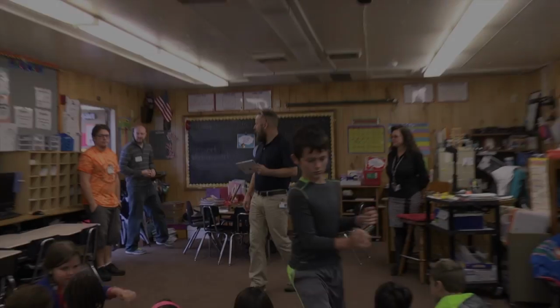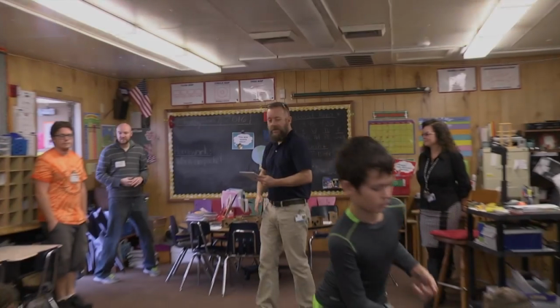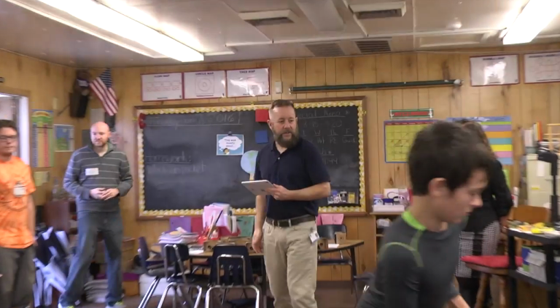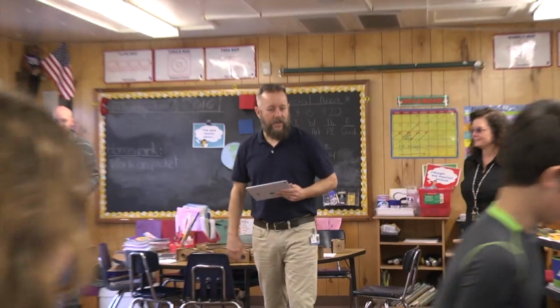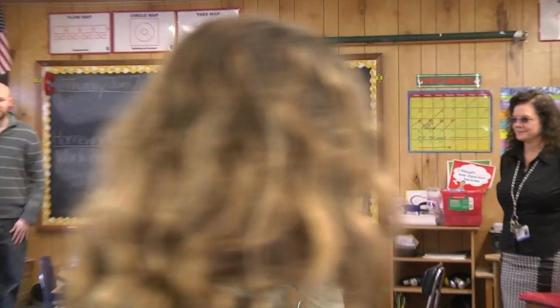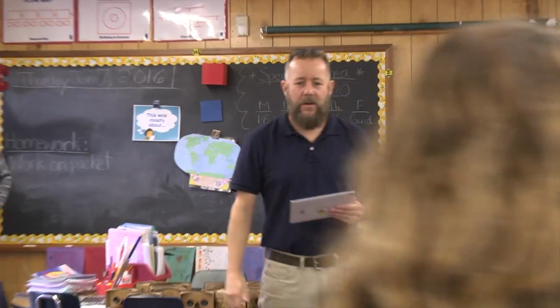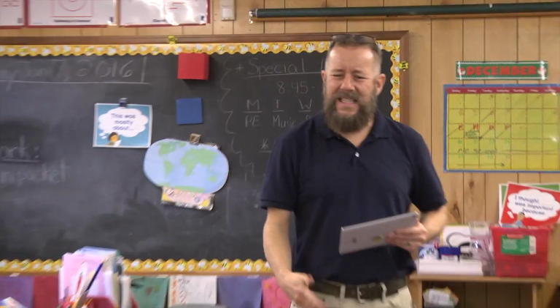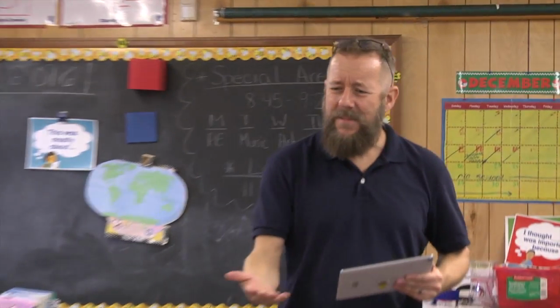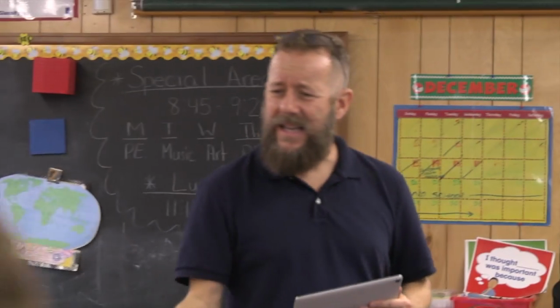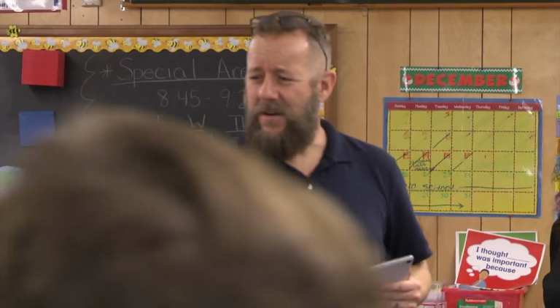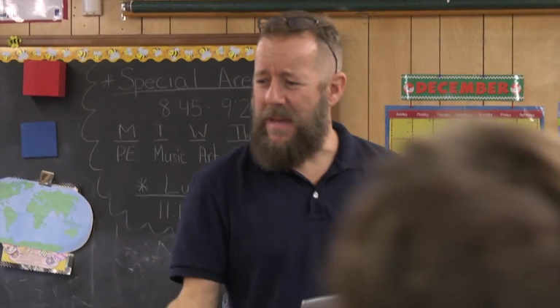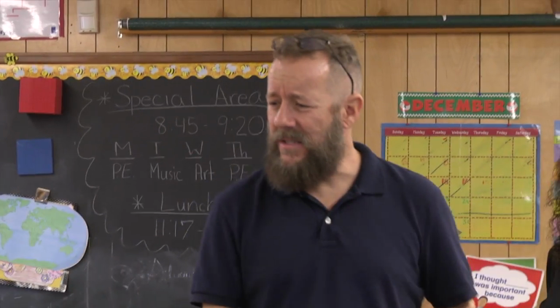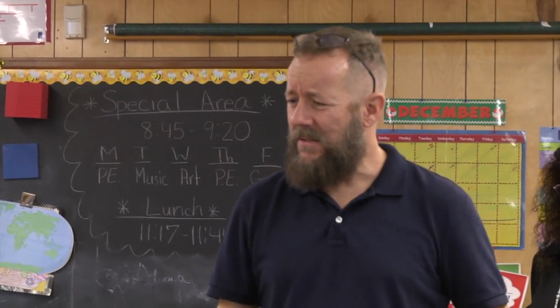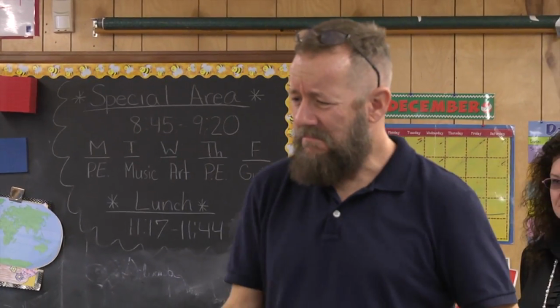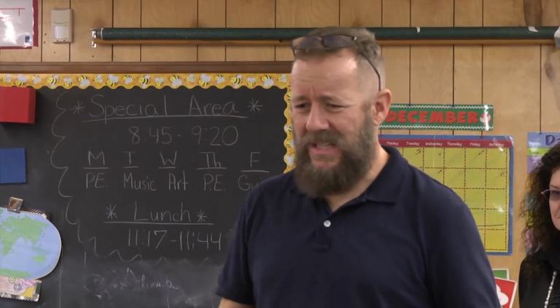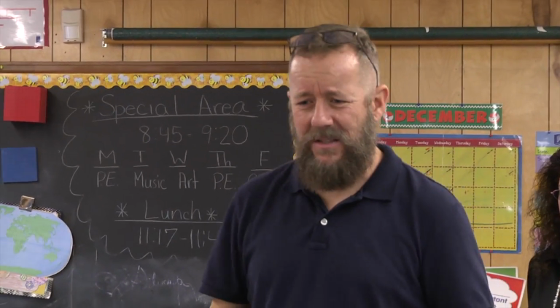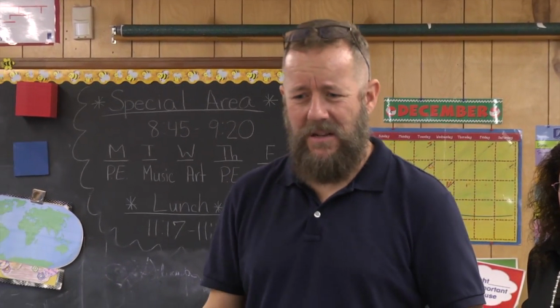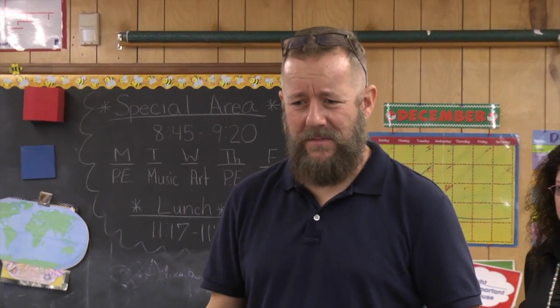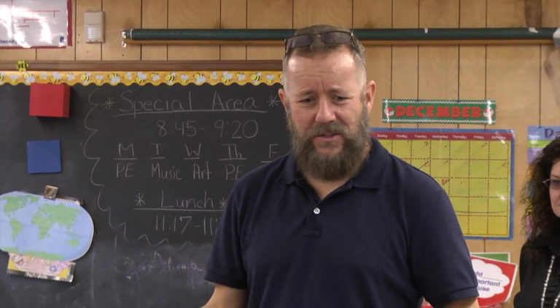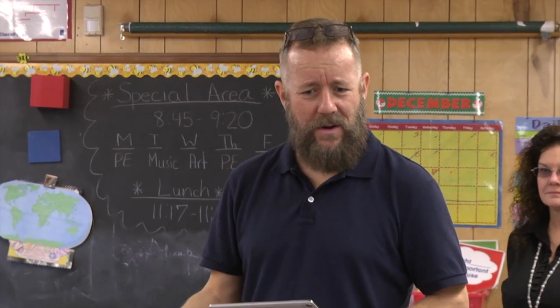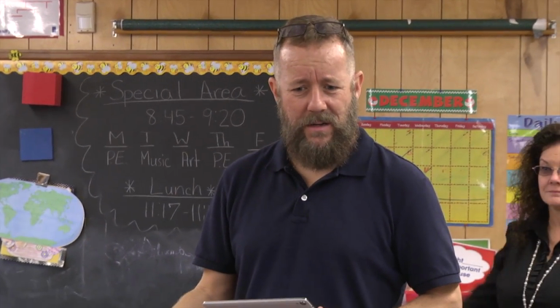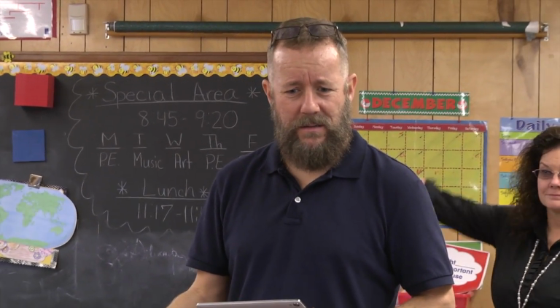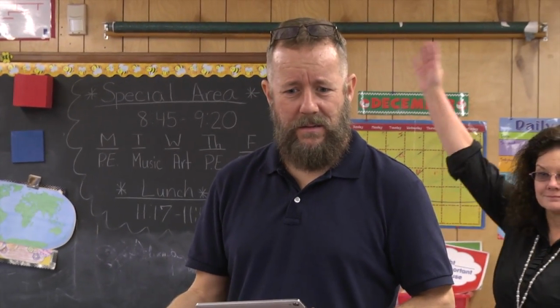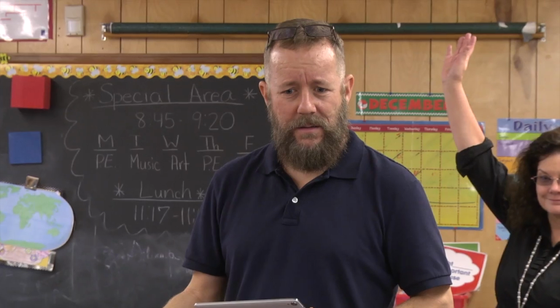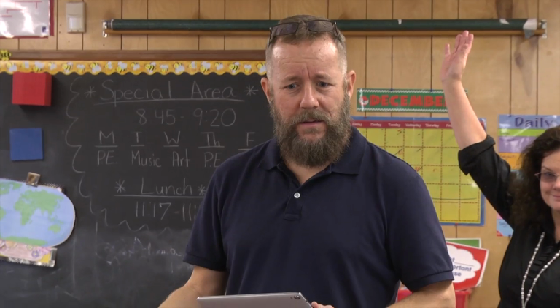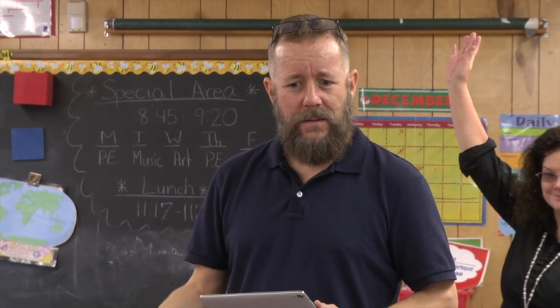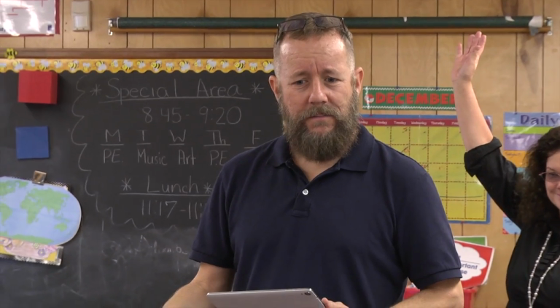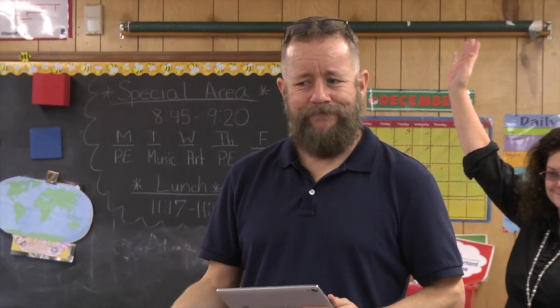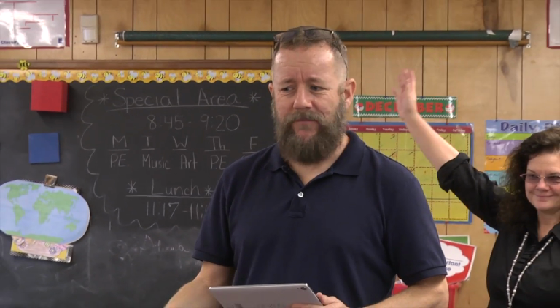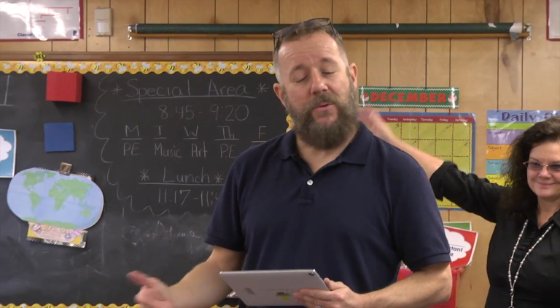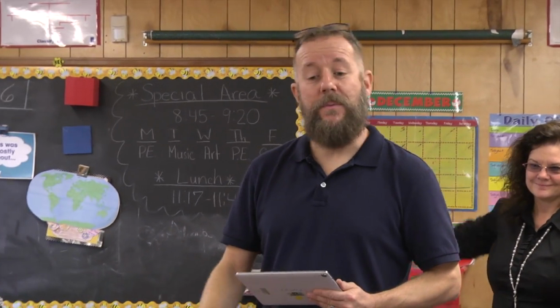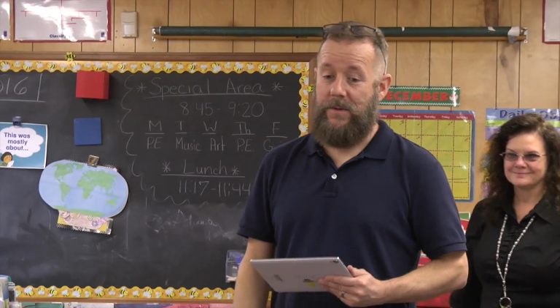Has anybody in here been to Yellowstone National Park? I think I've been there once. You would remember.